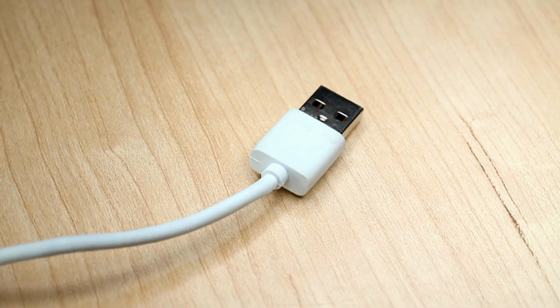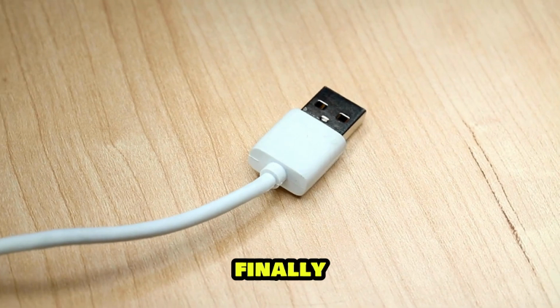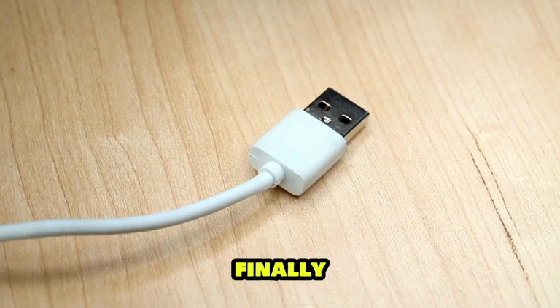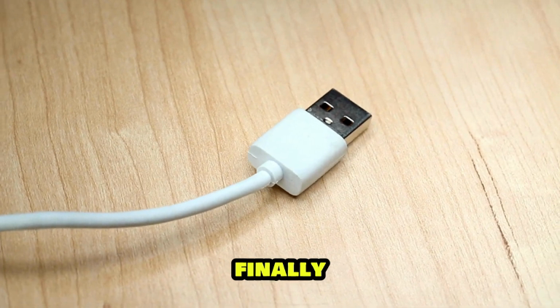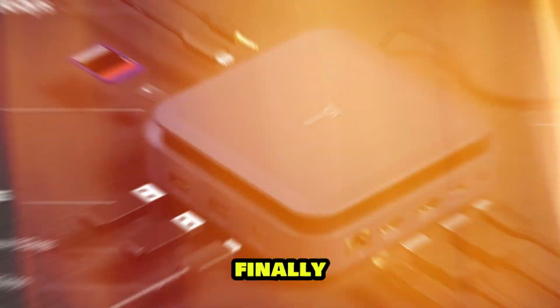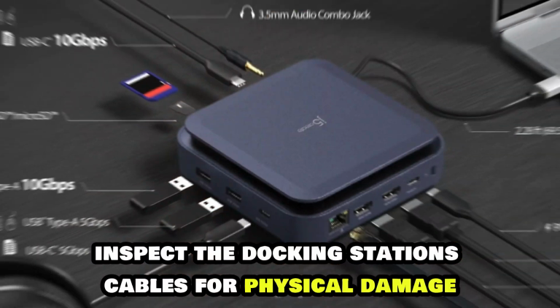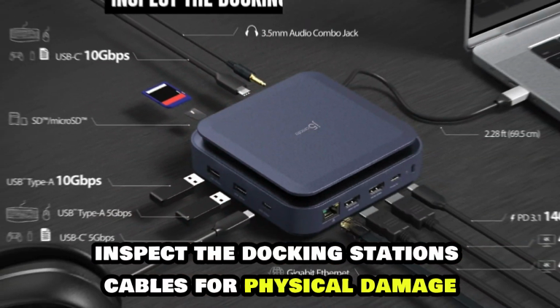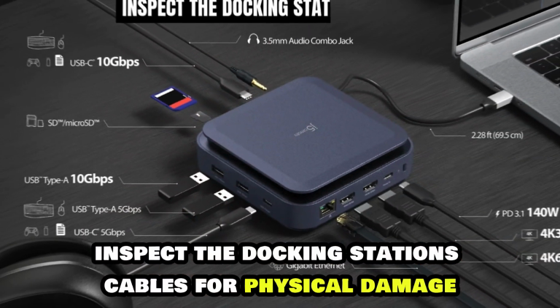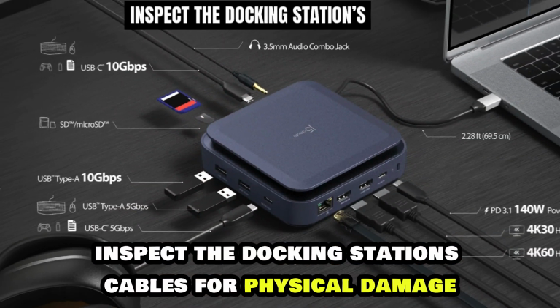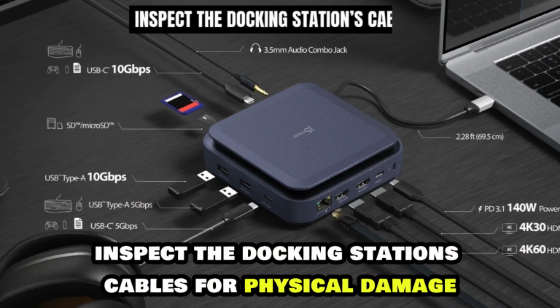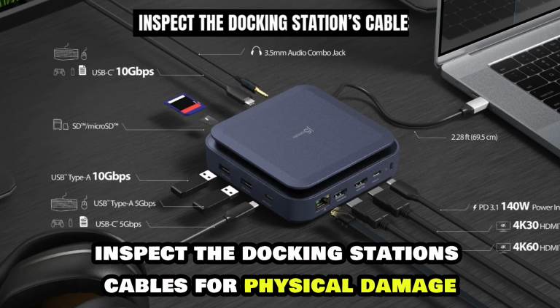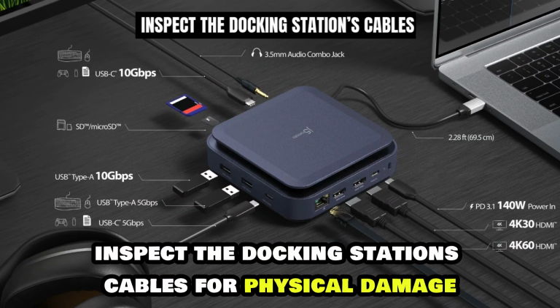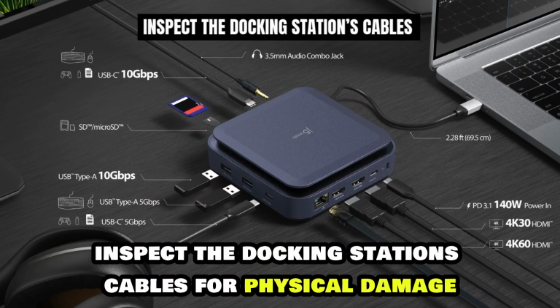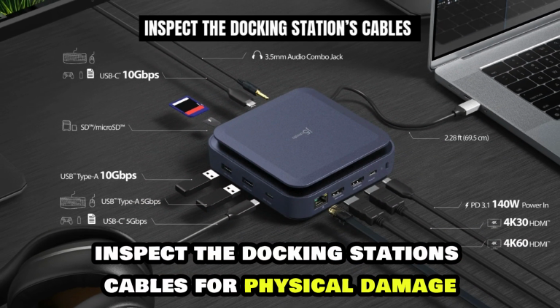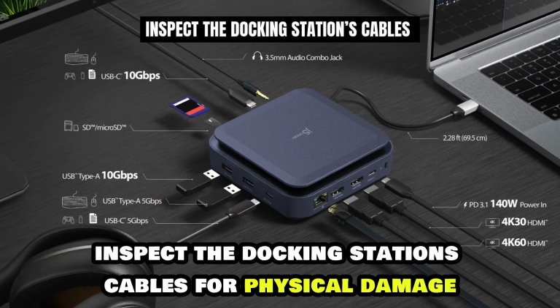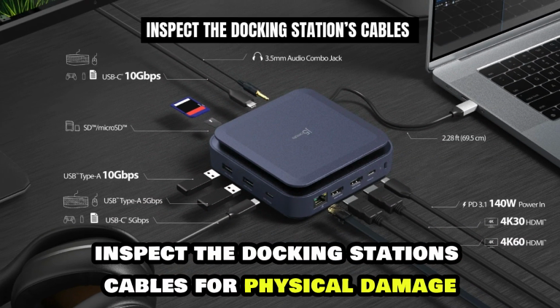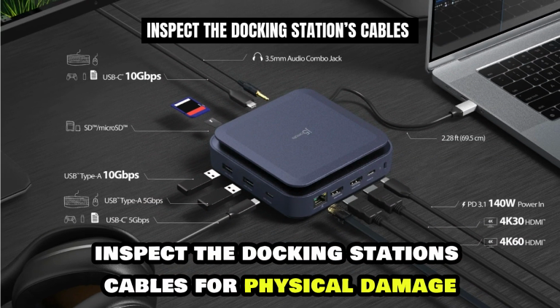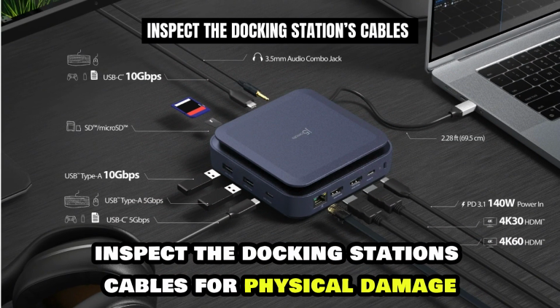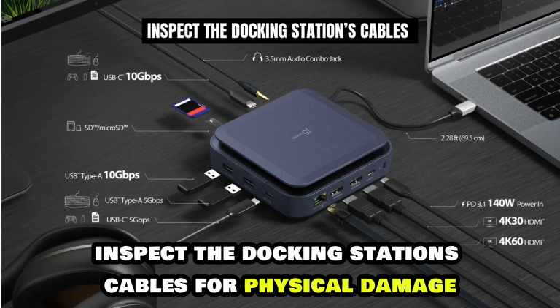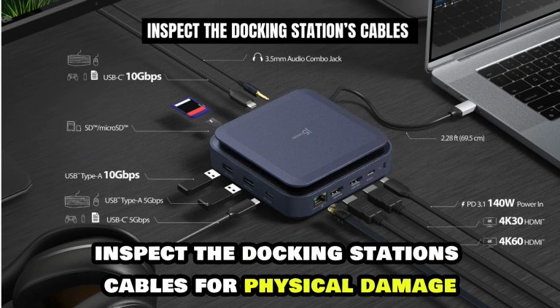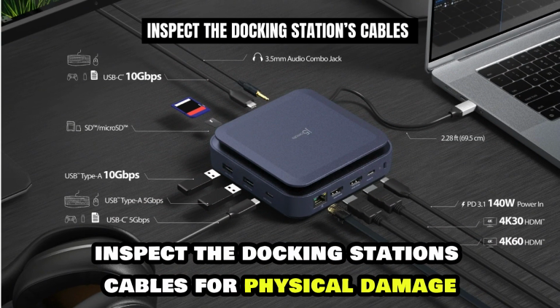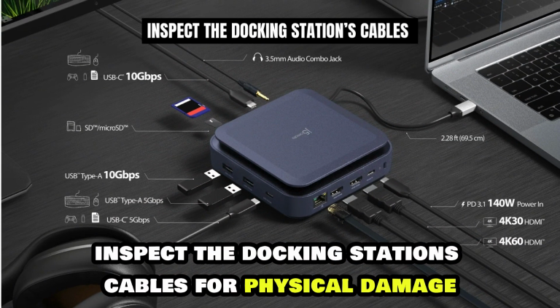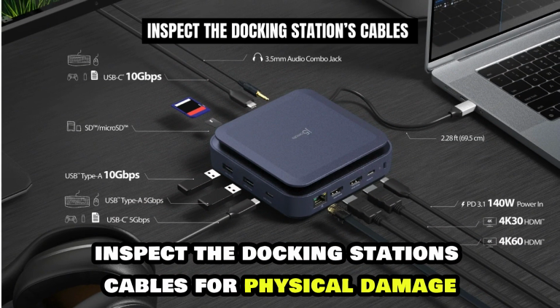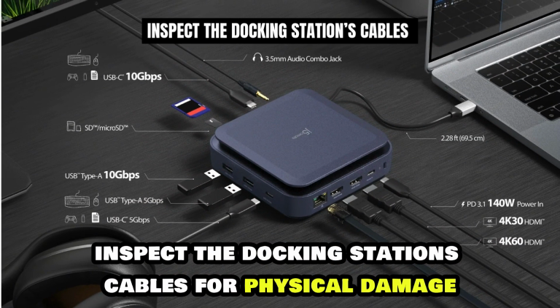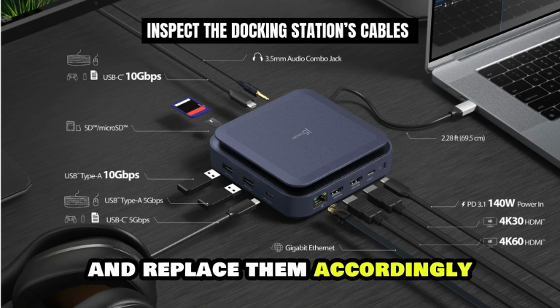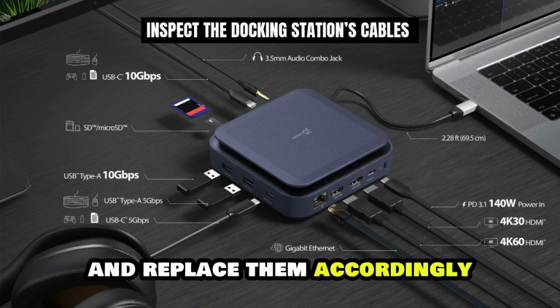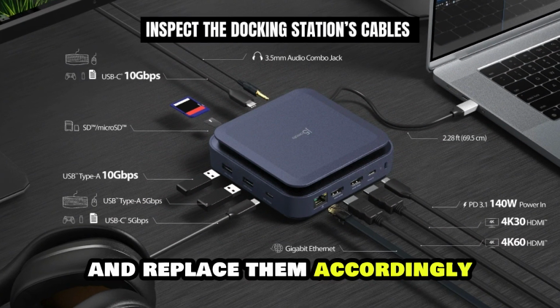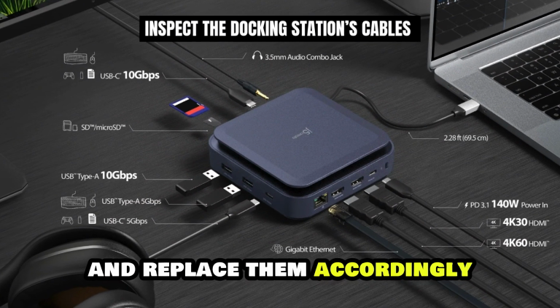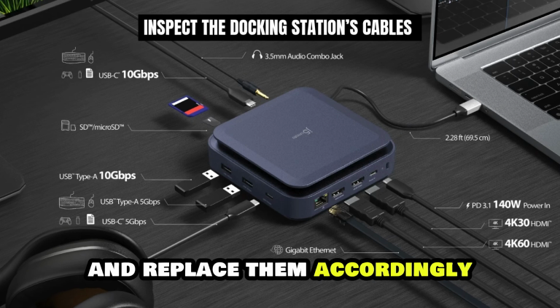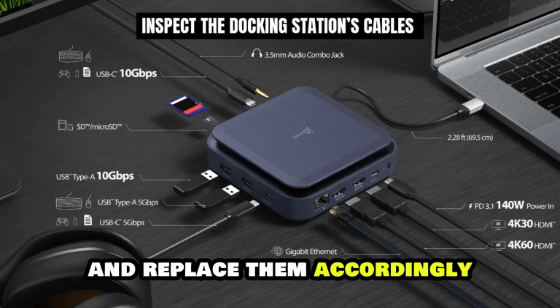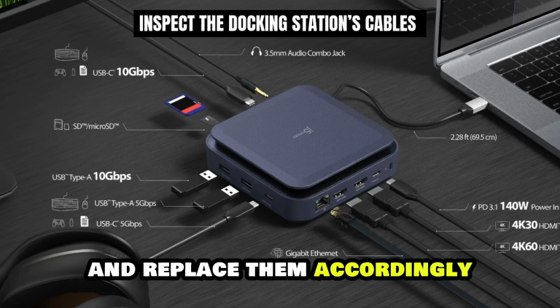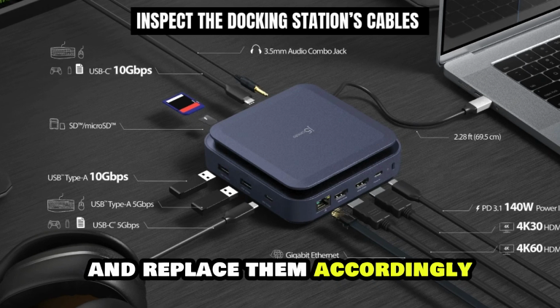Finally, inspect the docking station's cables for physical damage and replace them accordingly.